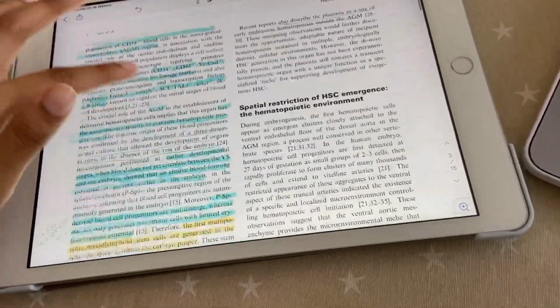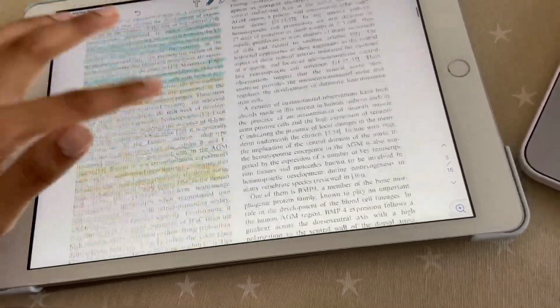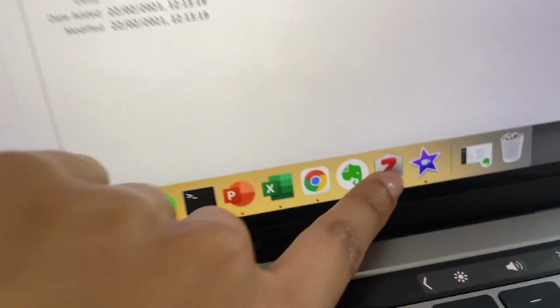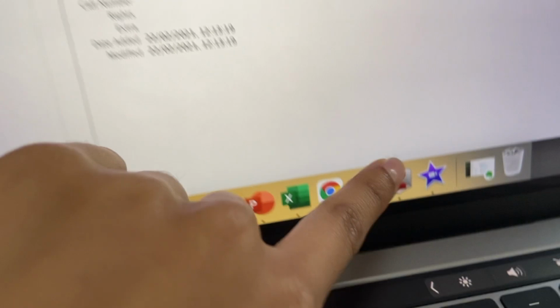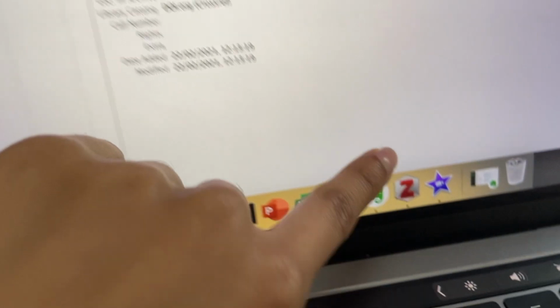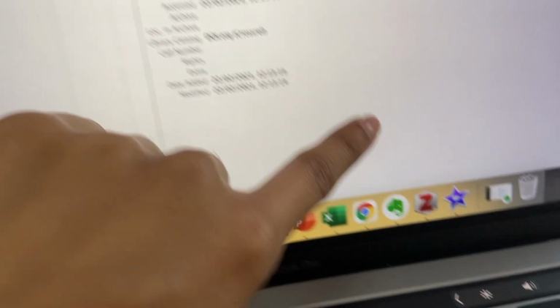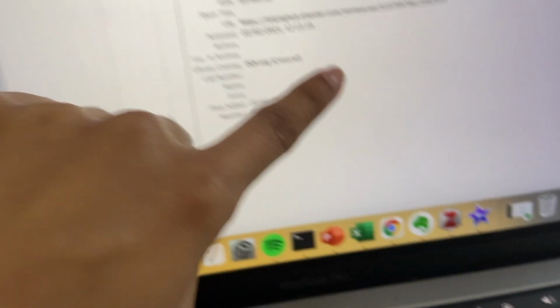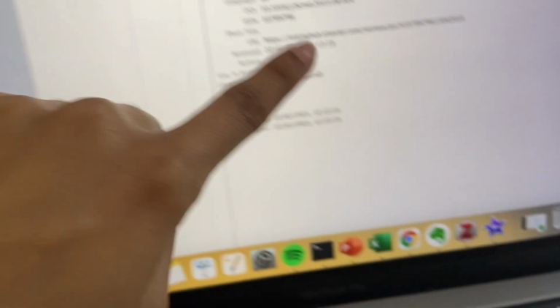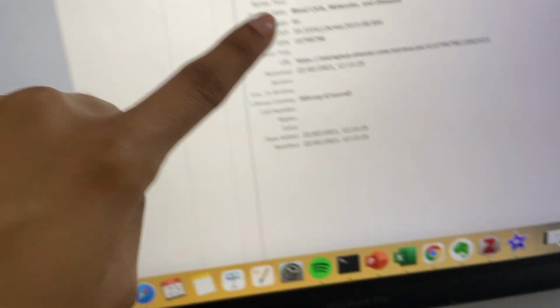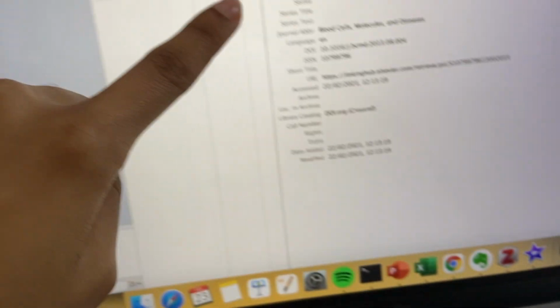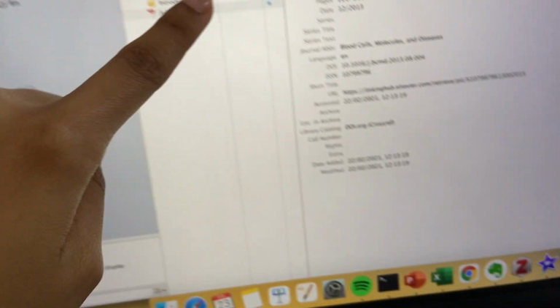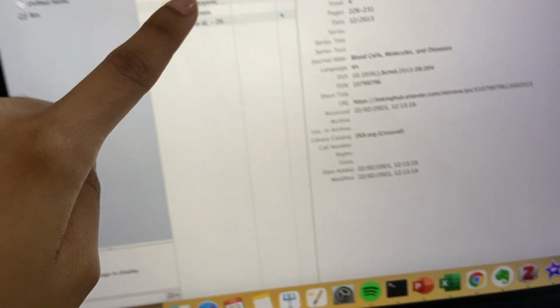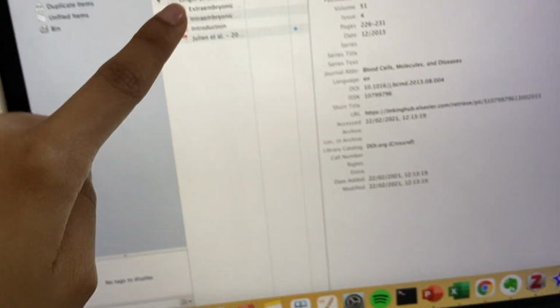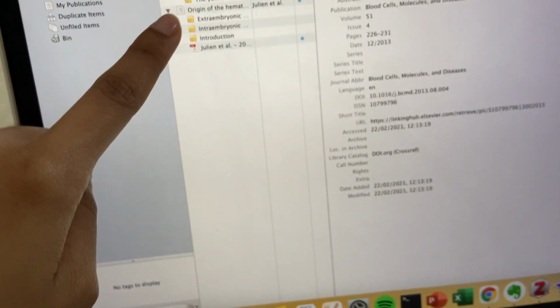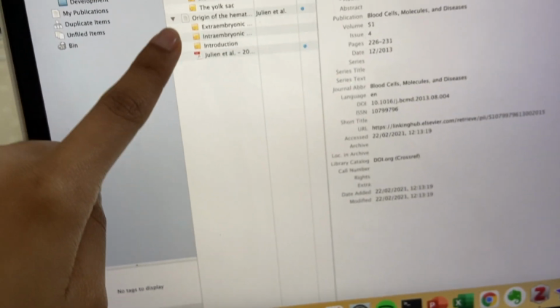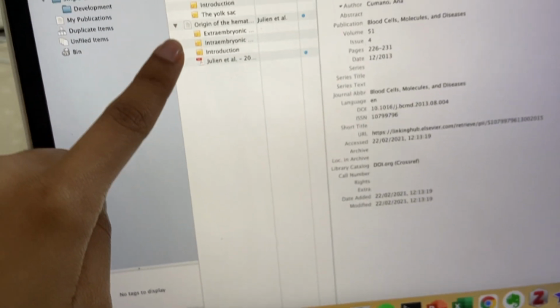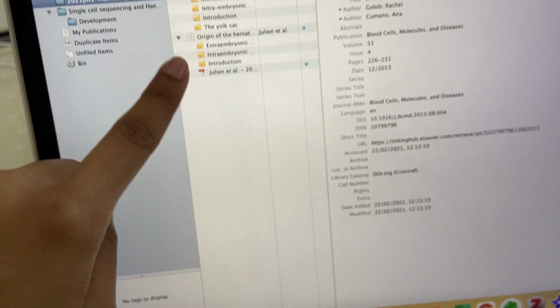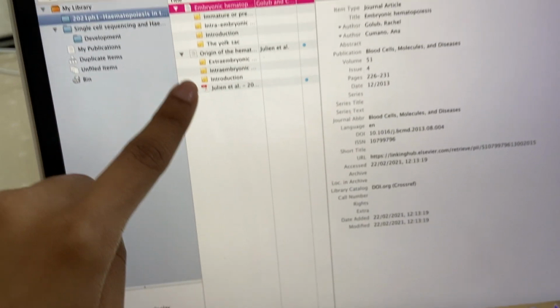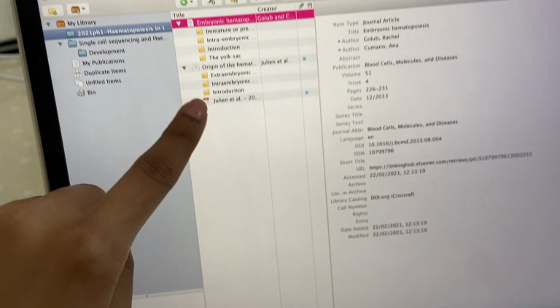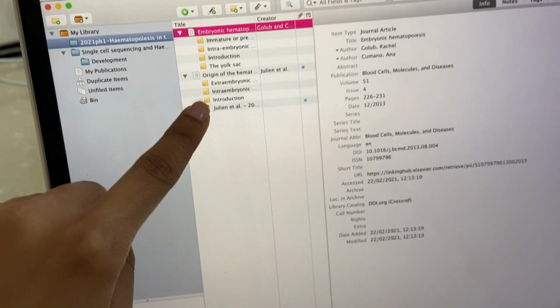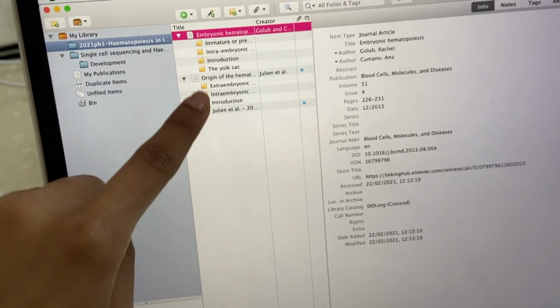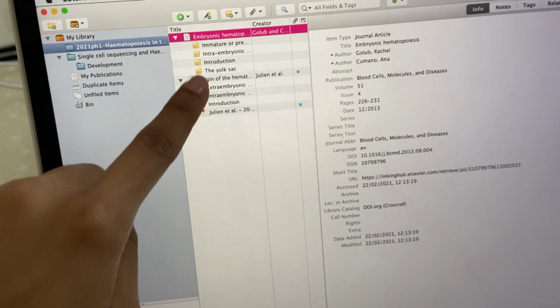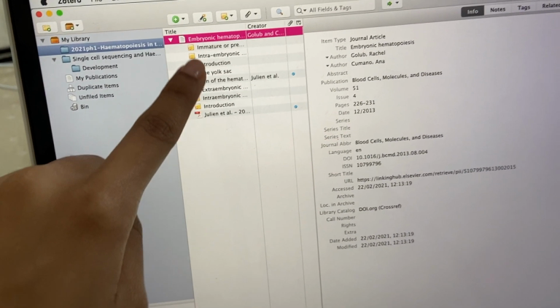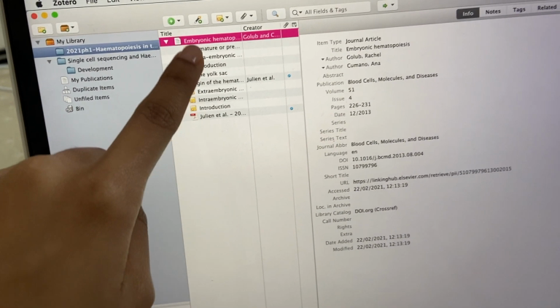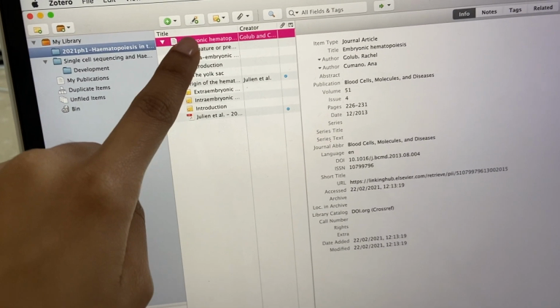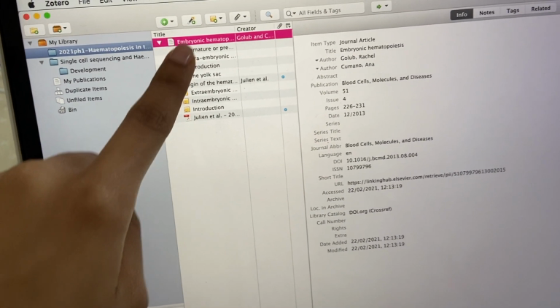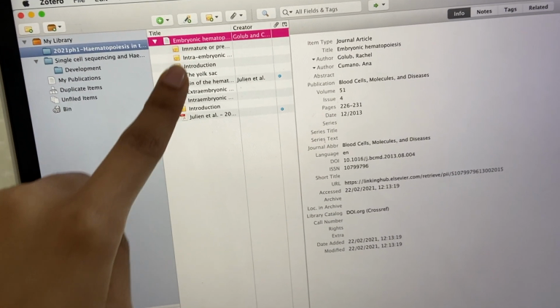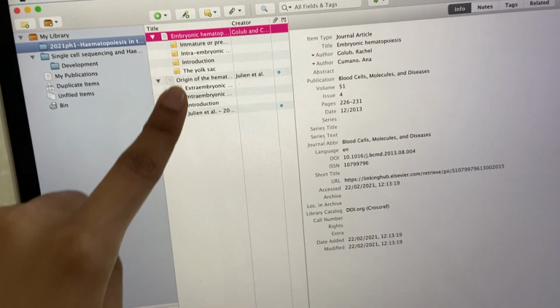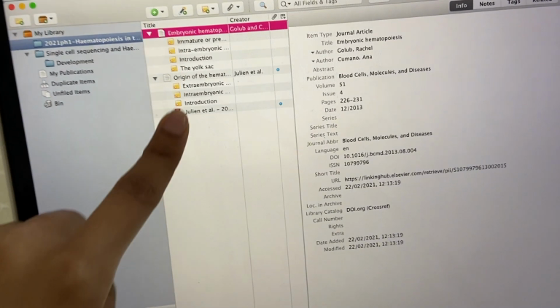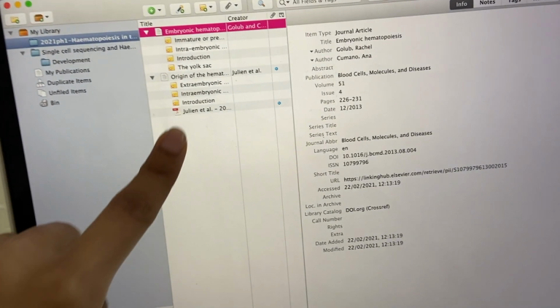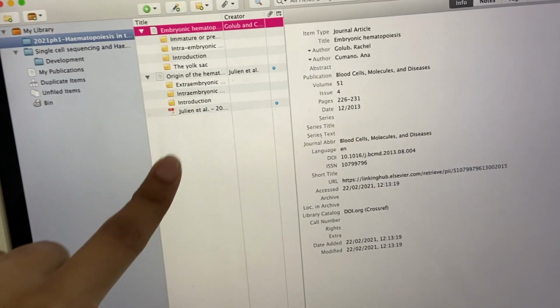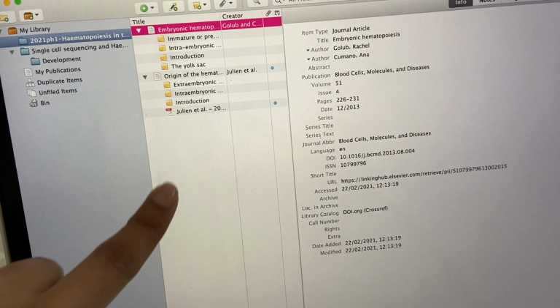Then I use Zotero to keep track of all the papers I read and to take notes for each section of the paper.